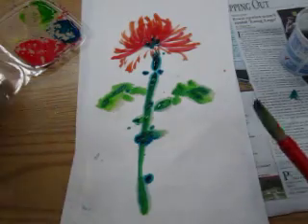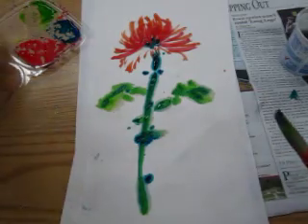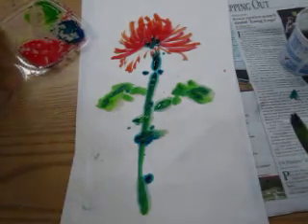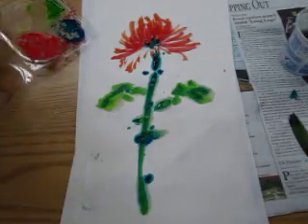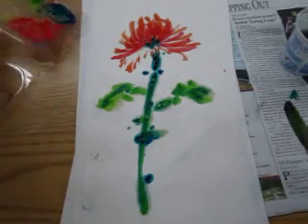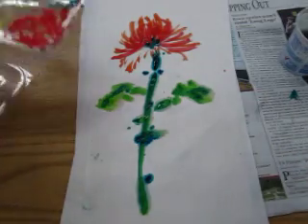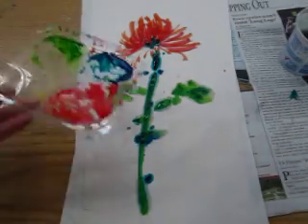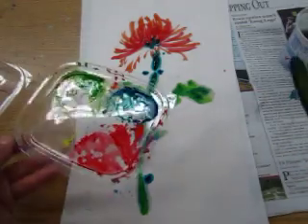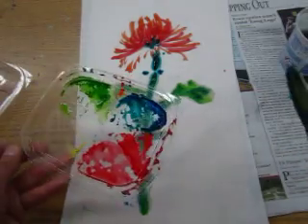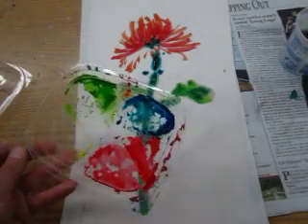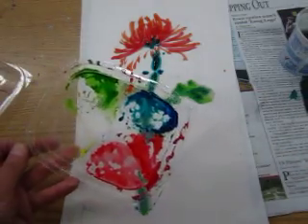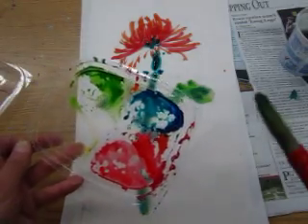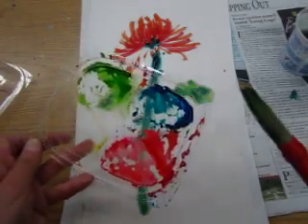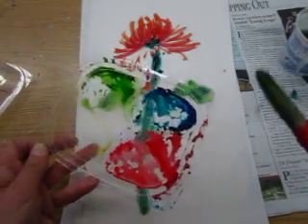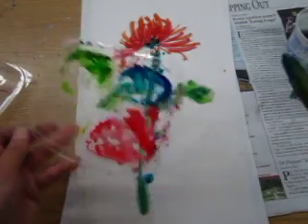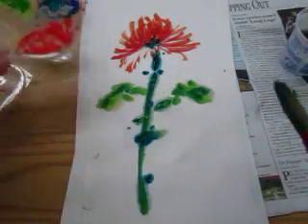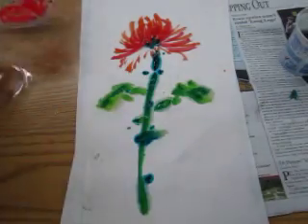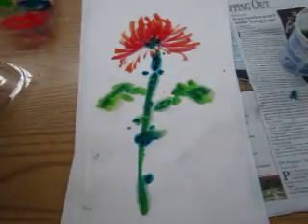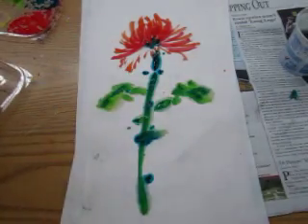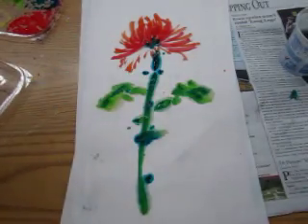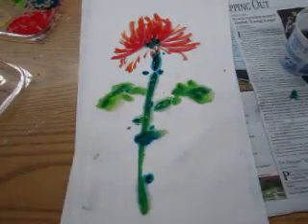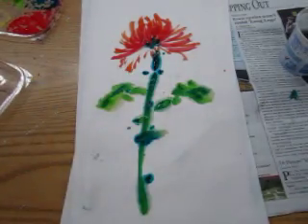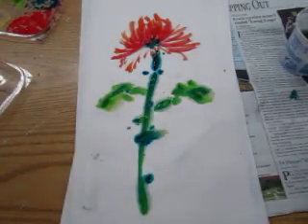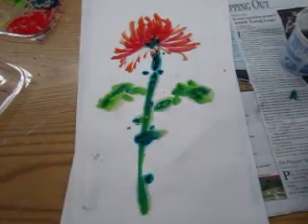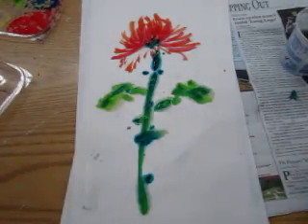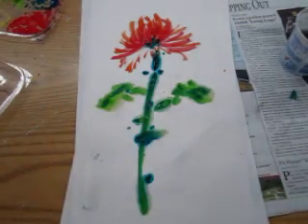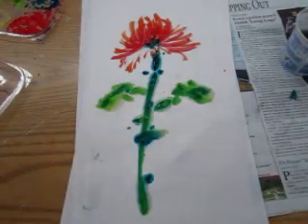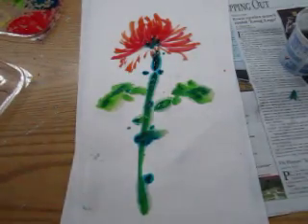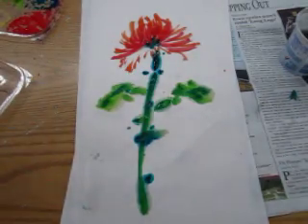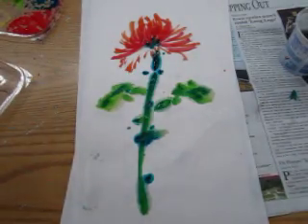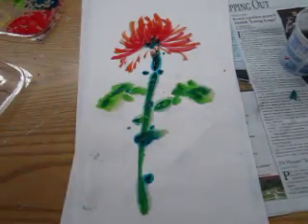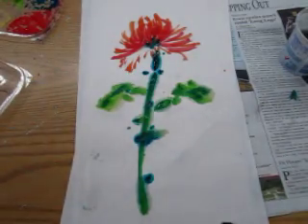Now it is clean, I finished my job, enjoy.